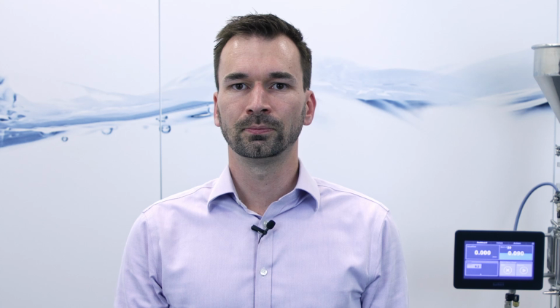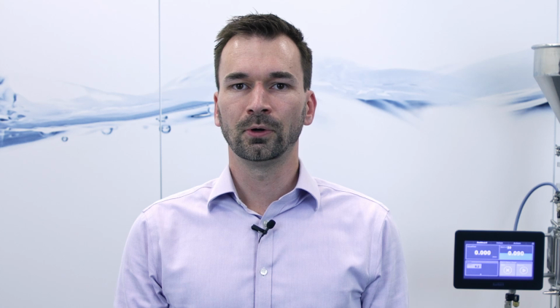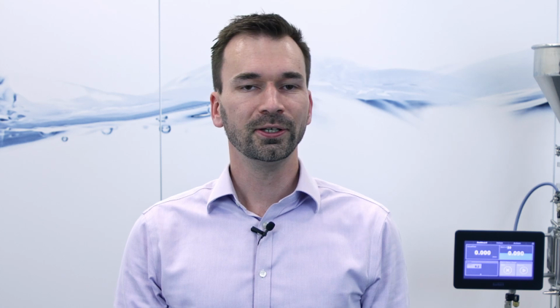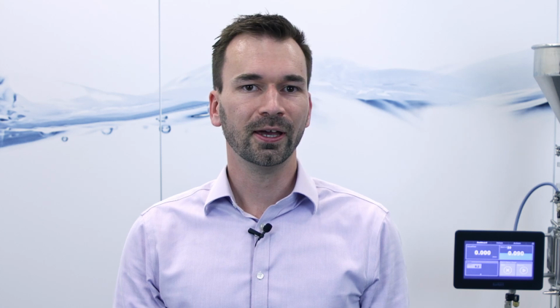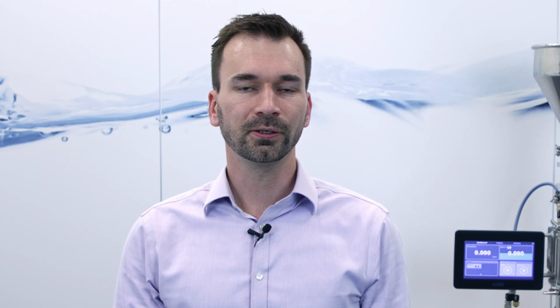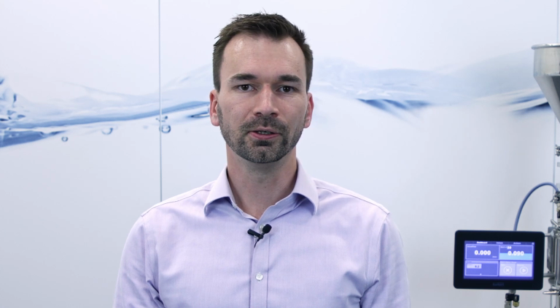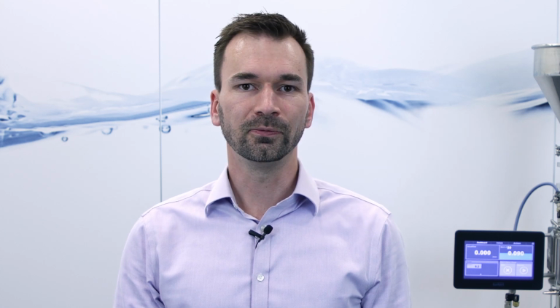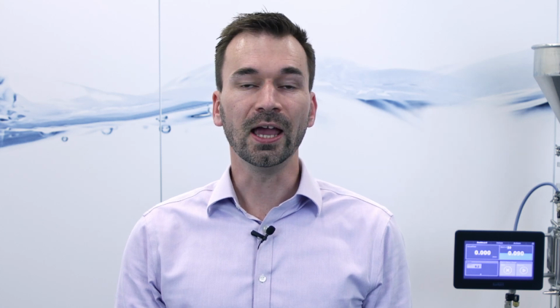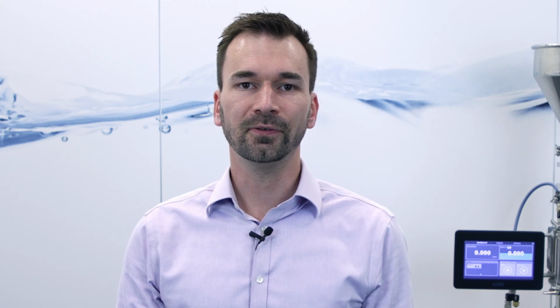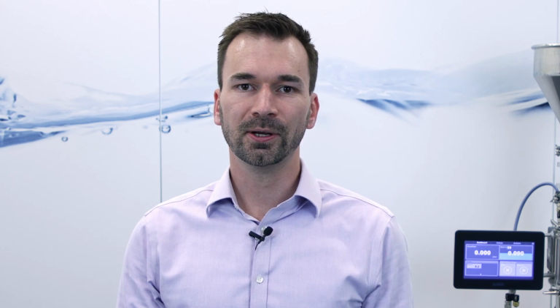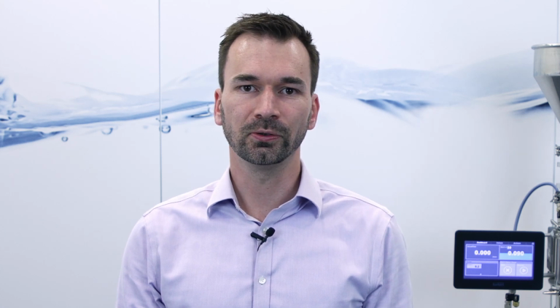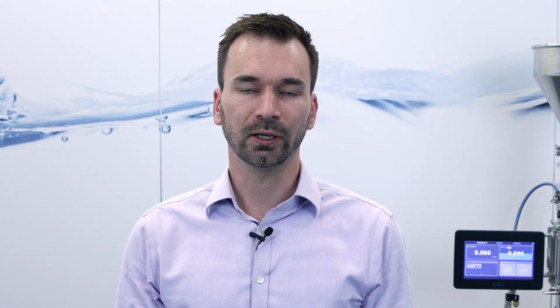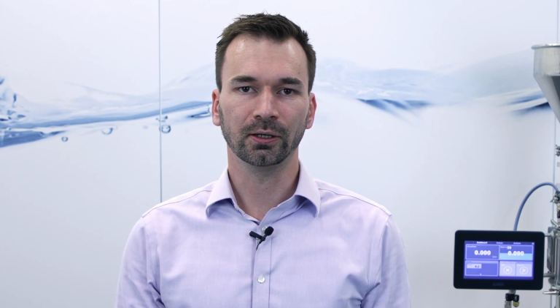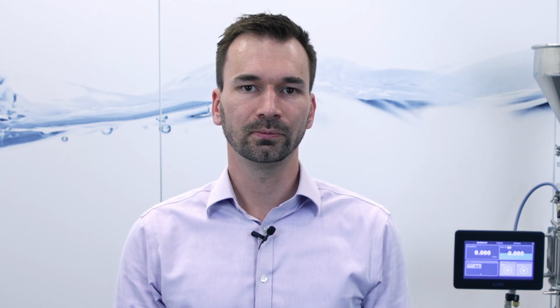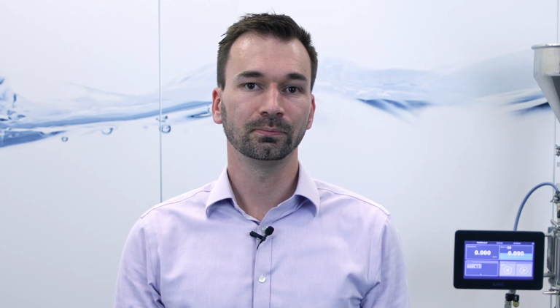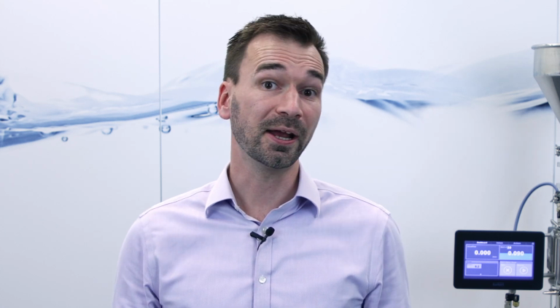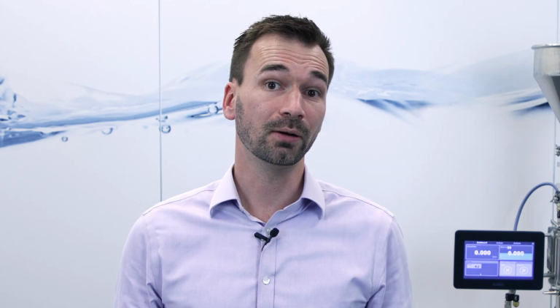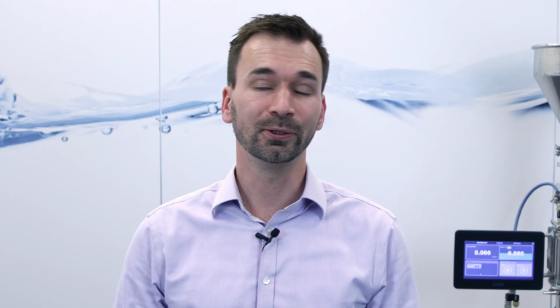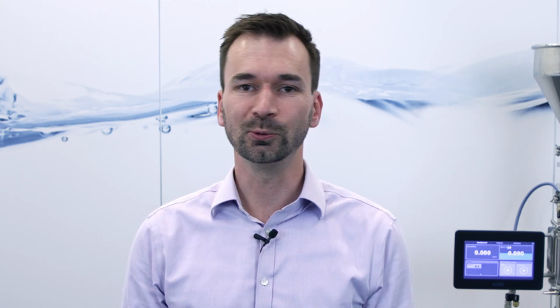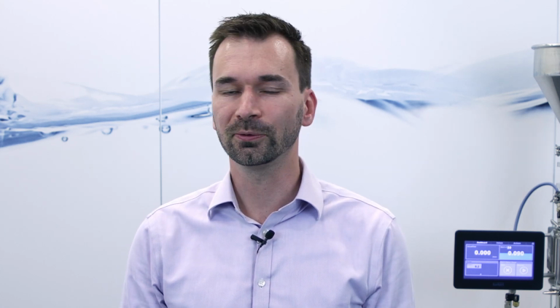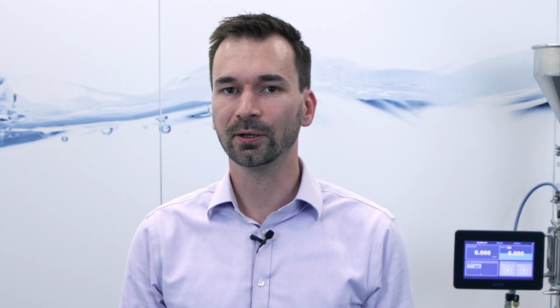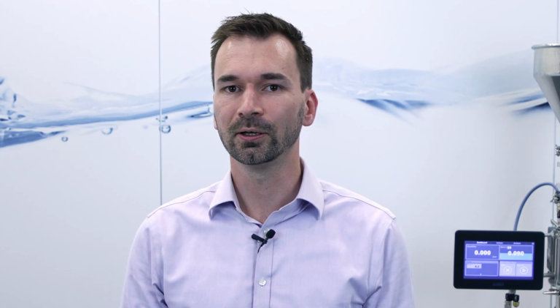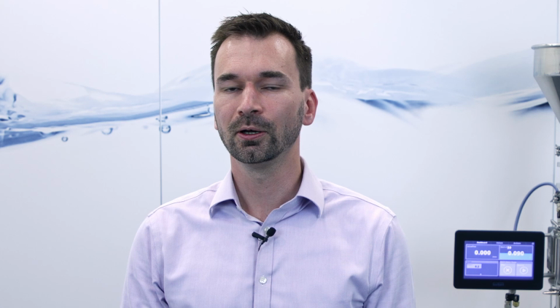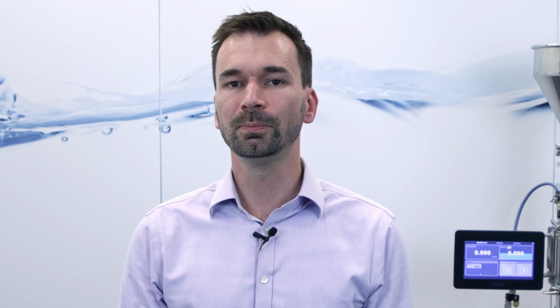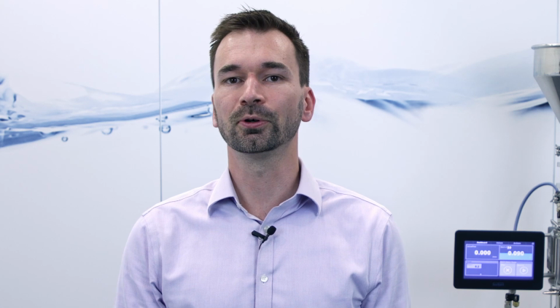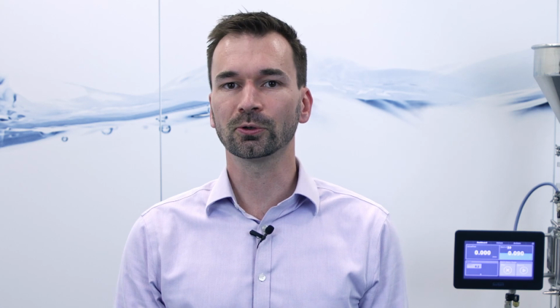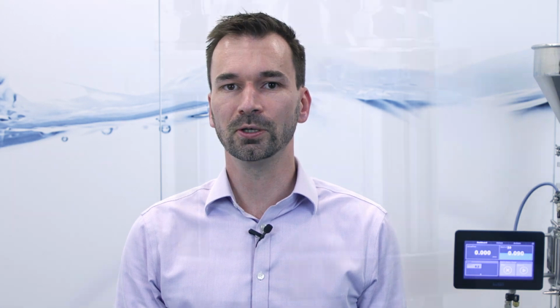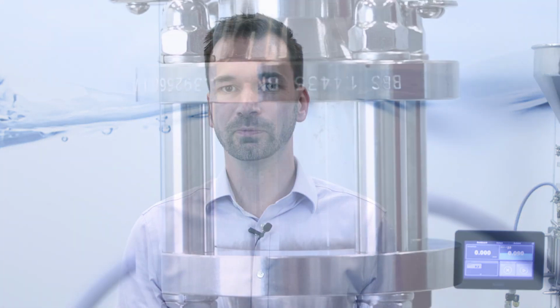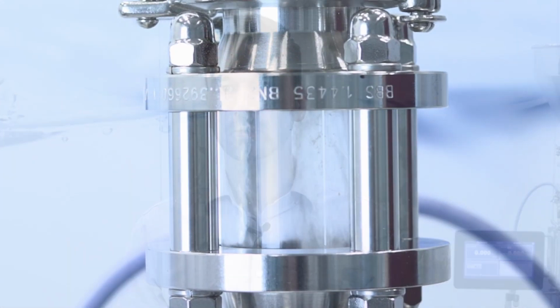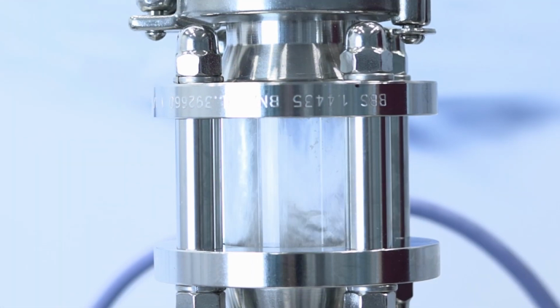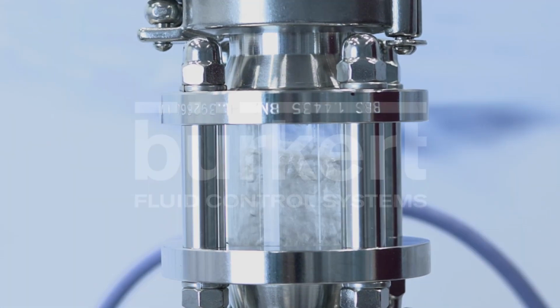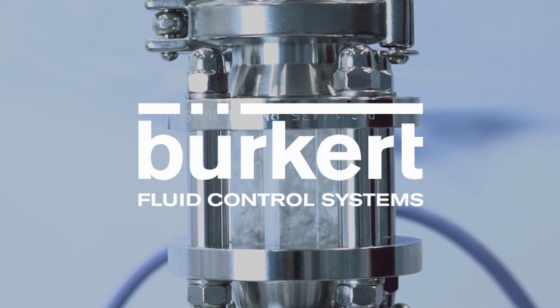Today I'm going to show you how easy batching can be. My name is Tobias Berner and I am the Flow Product Manager at Bürkert.